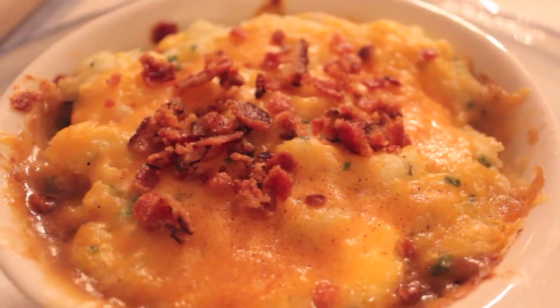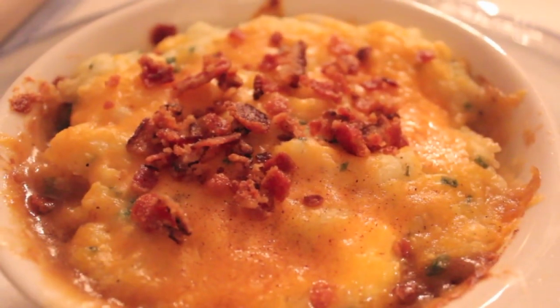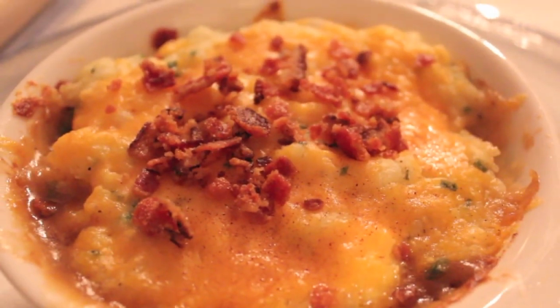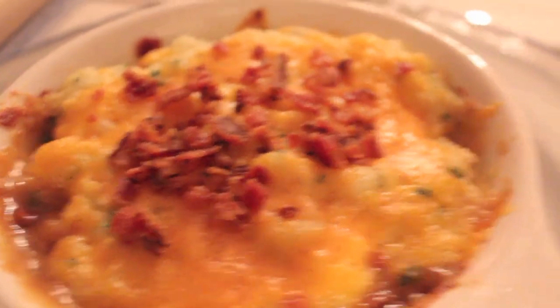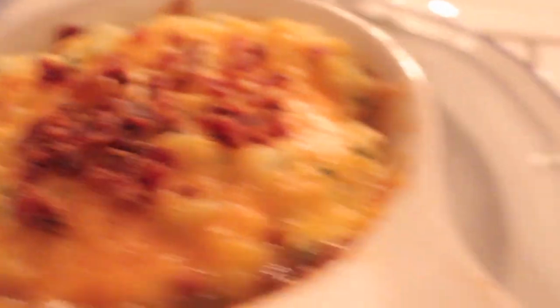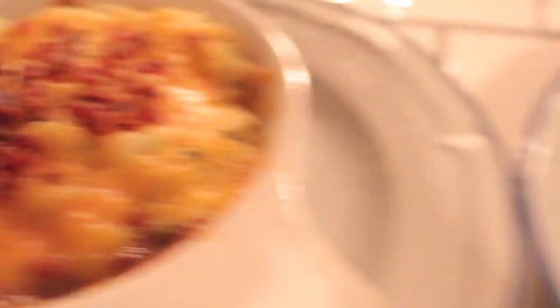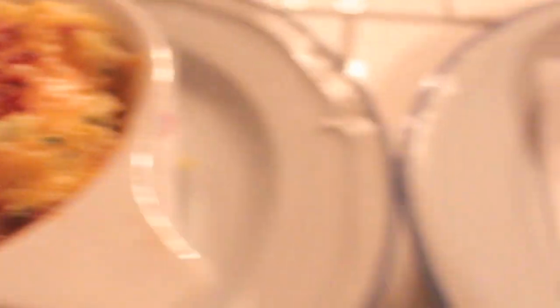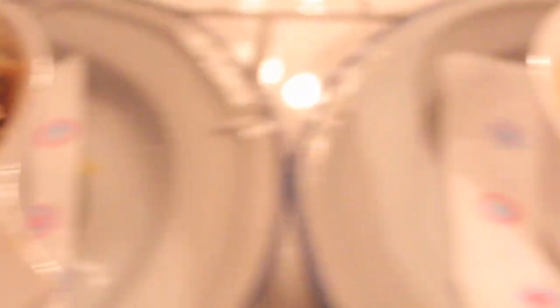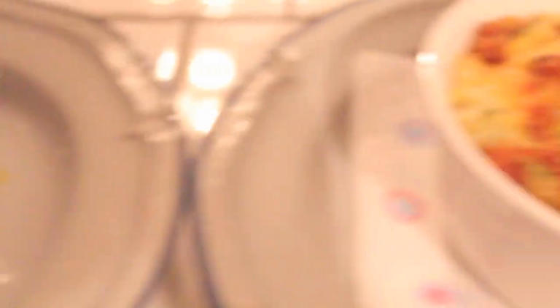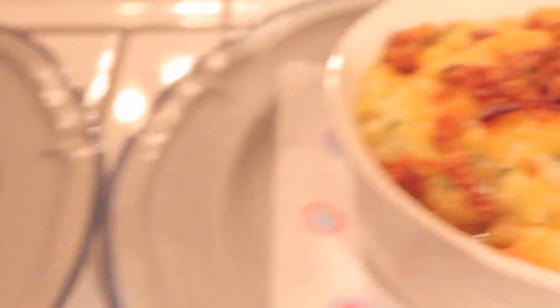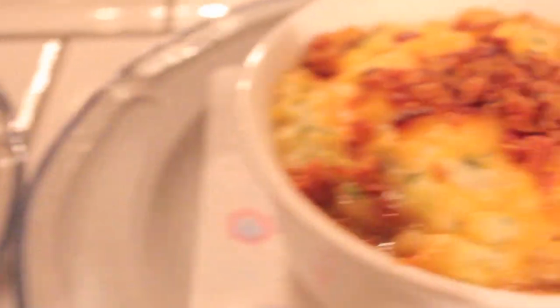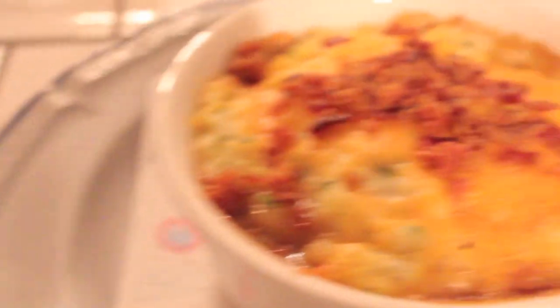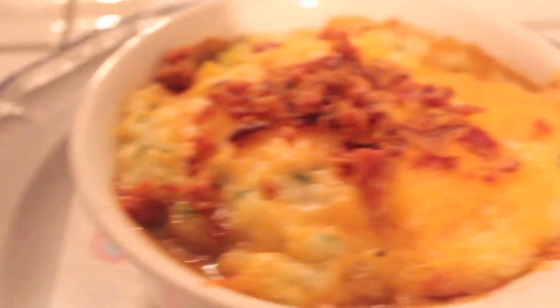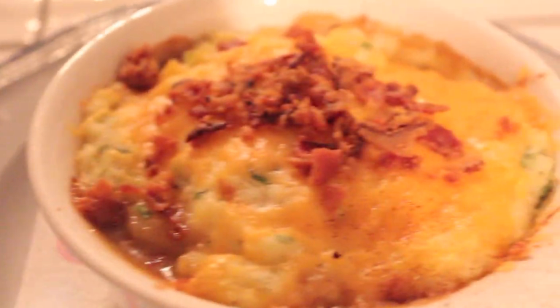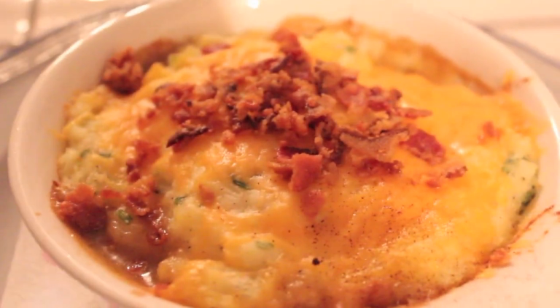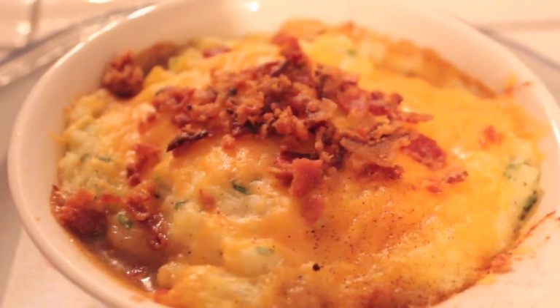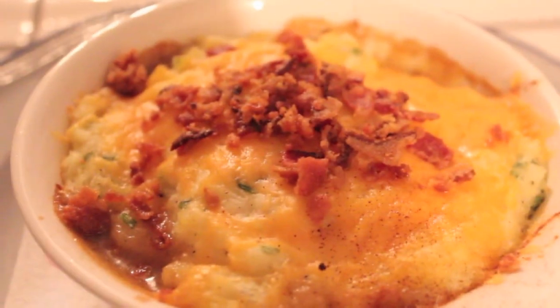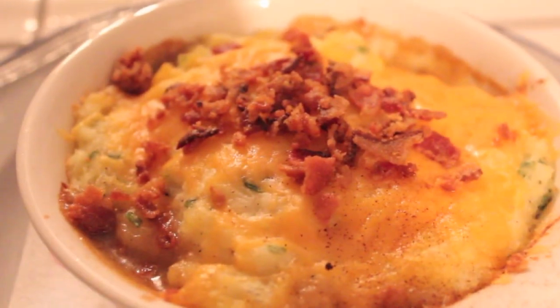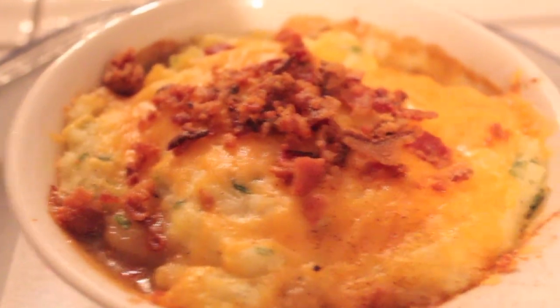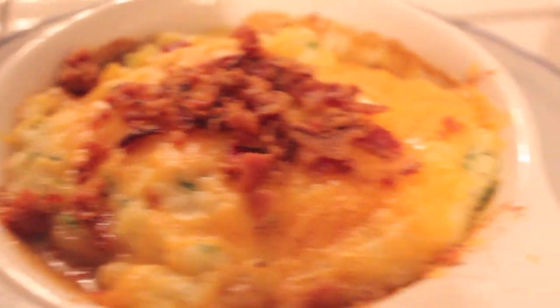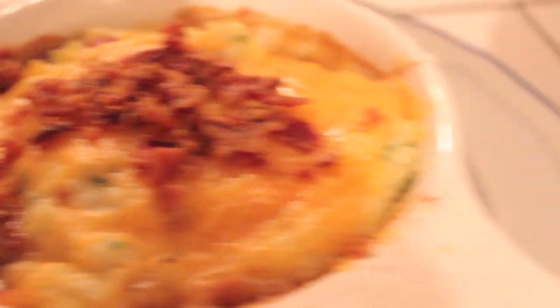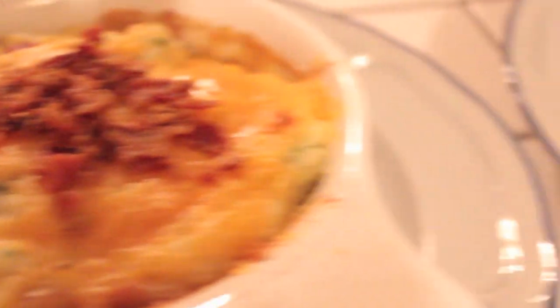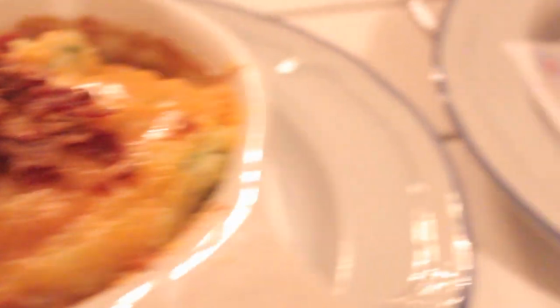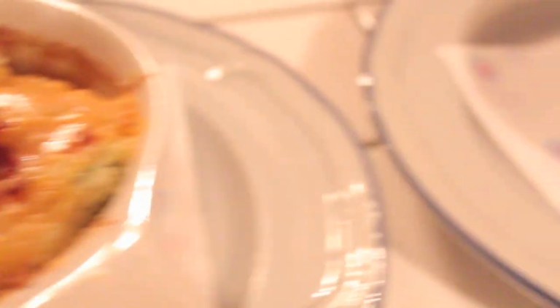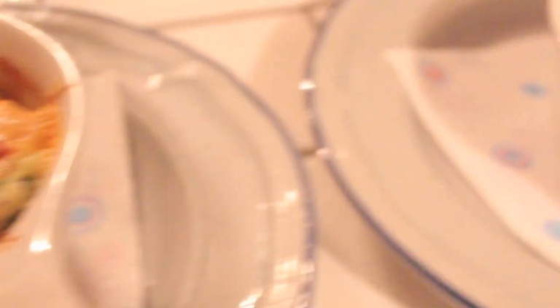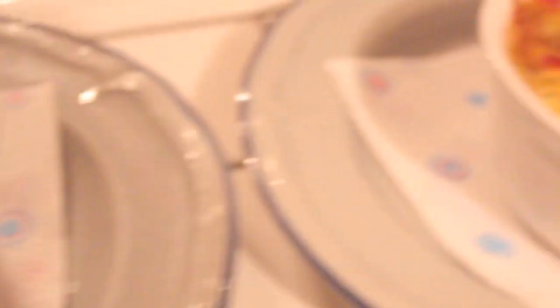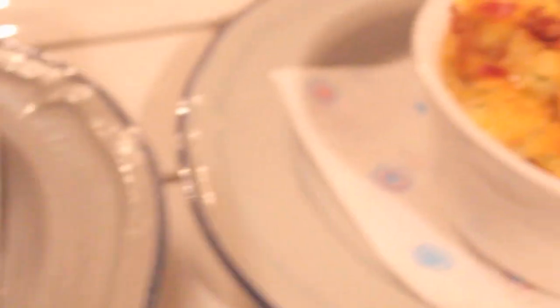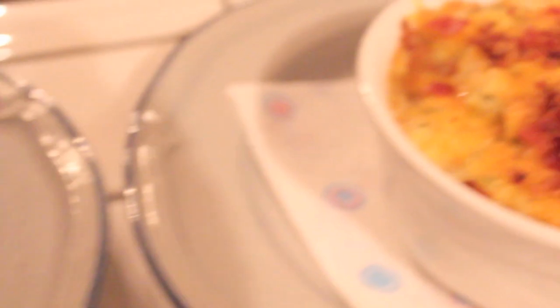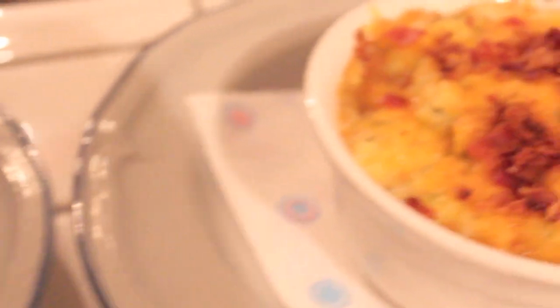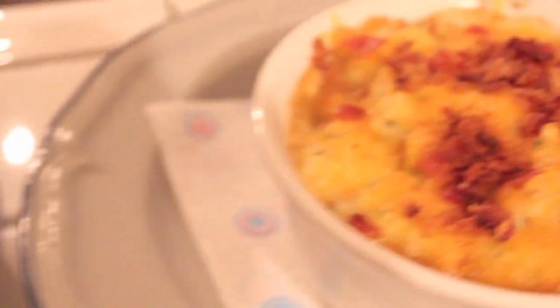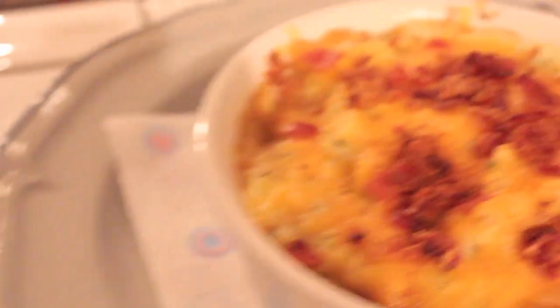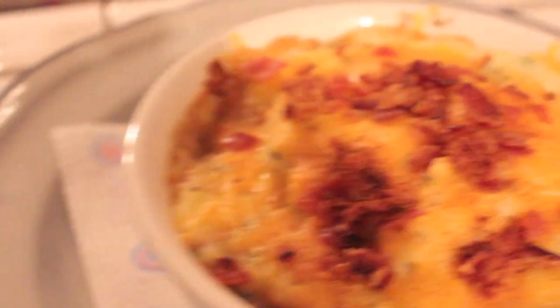Howdy! Want to know how to make this scrumptious shepherd's pie? Well, here we go!